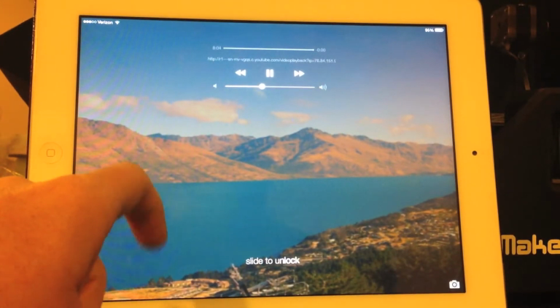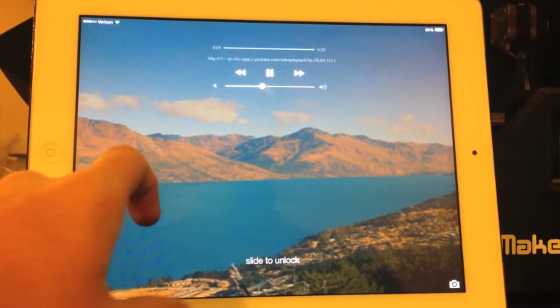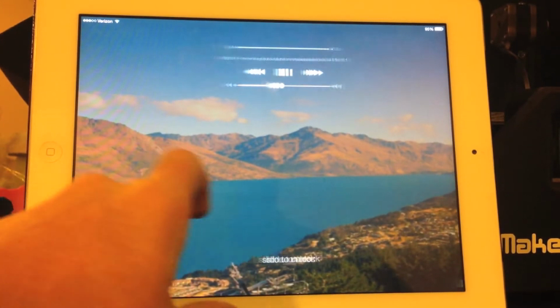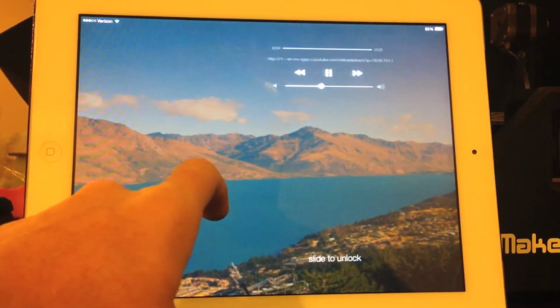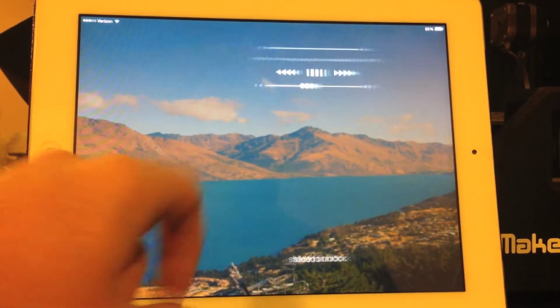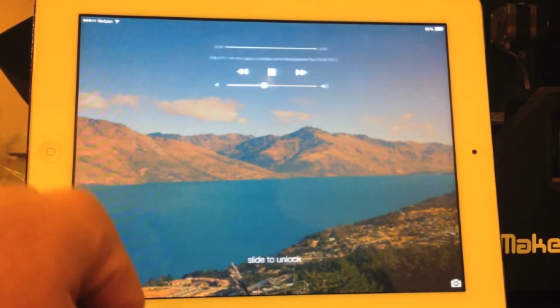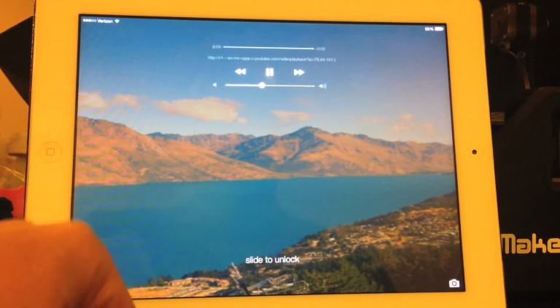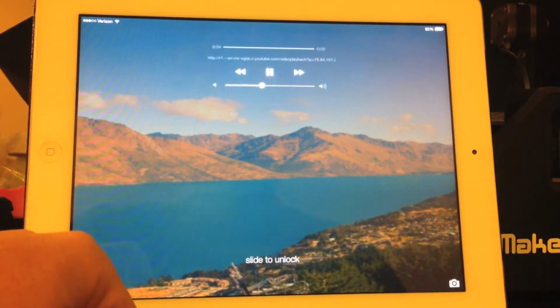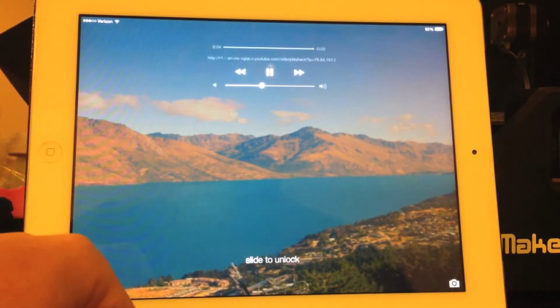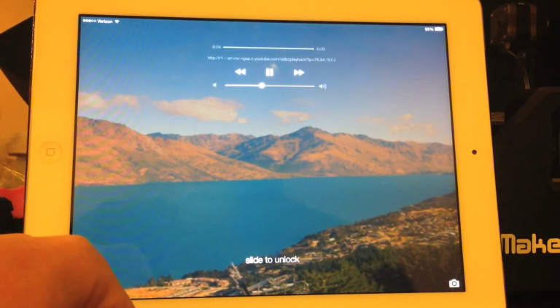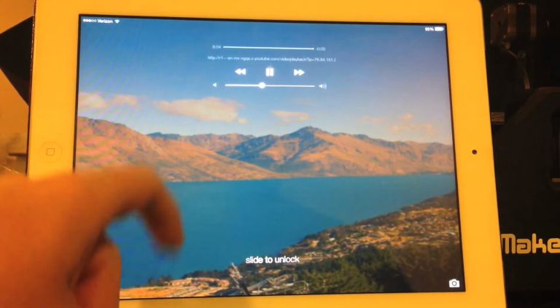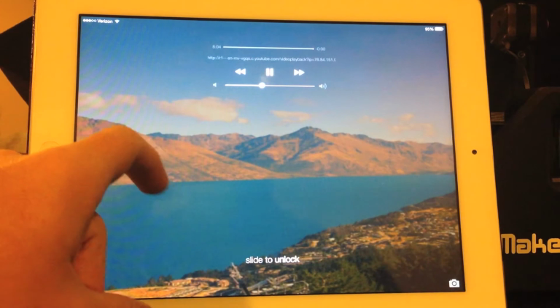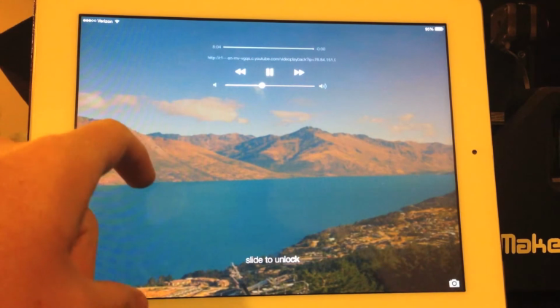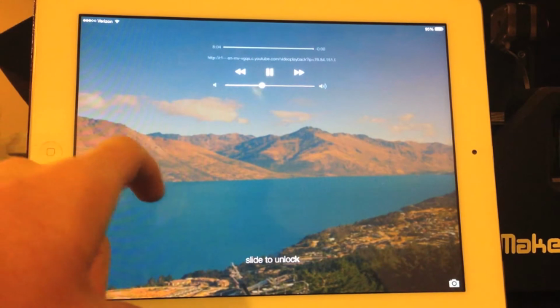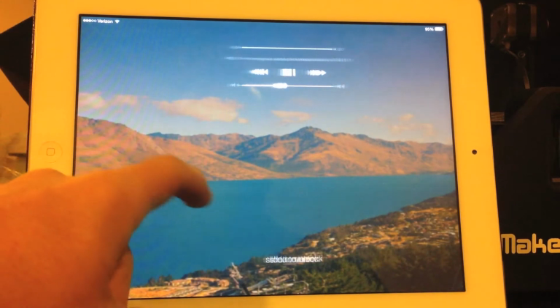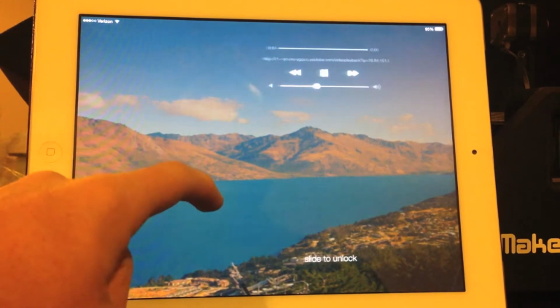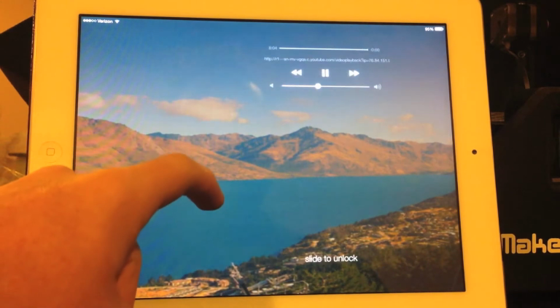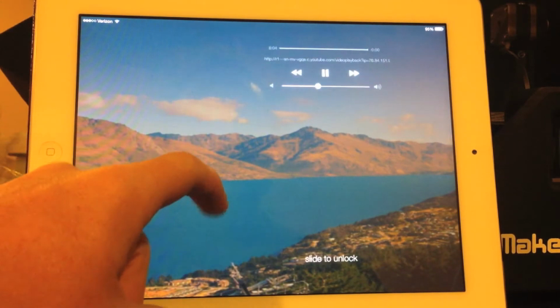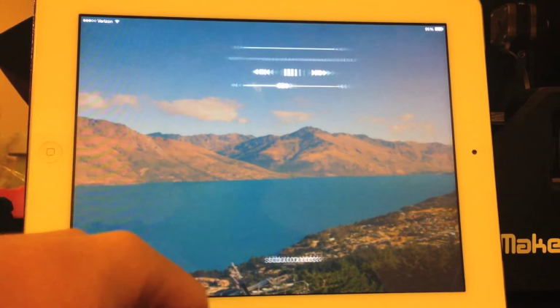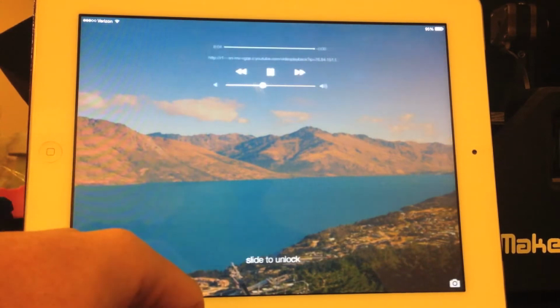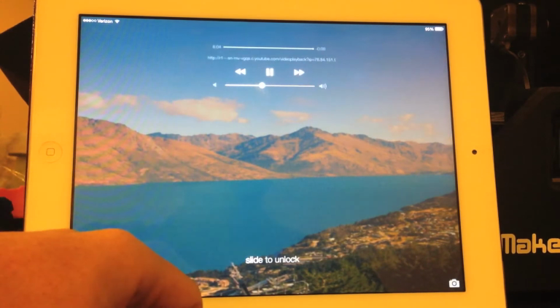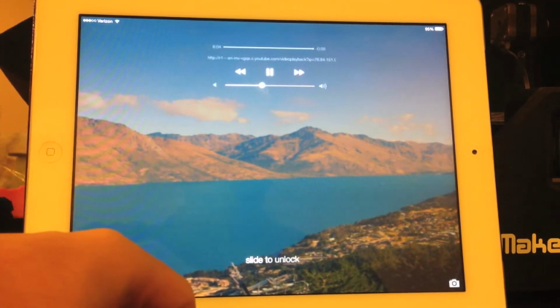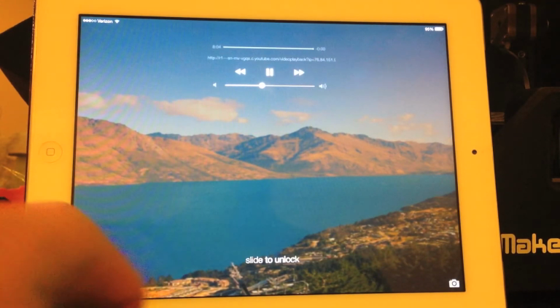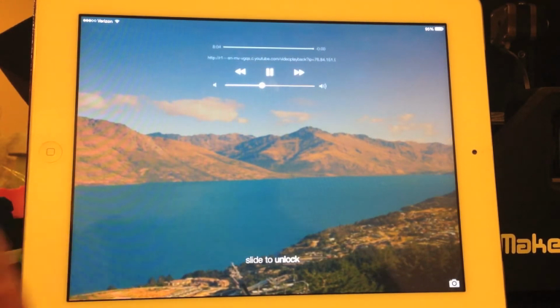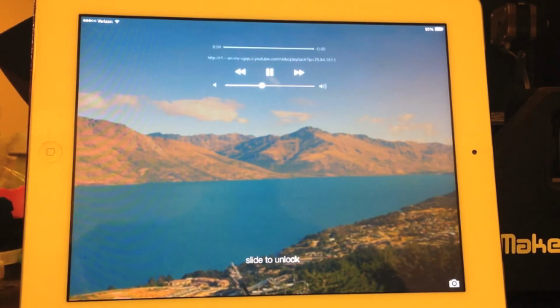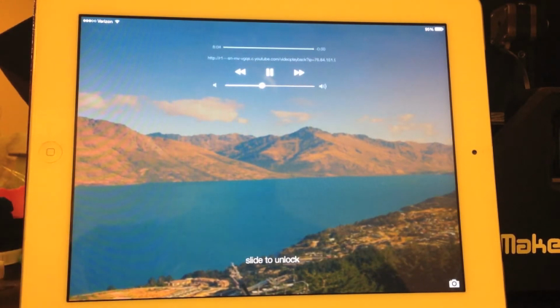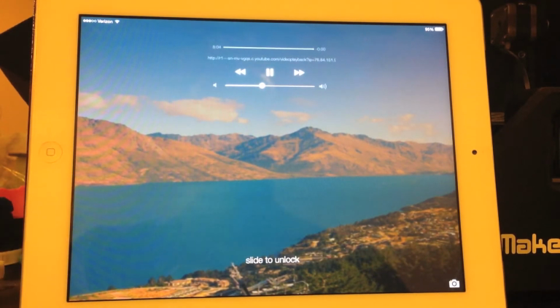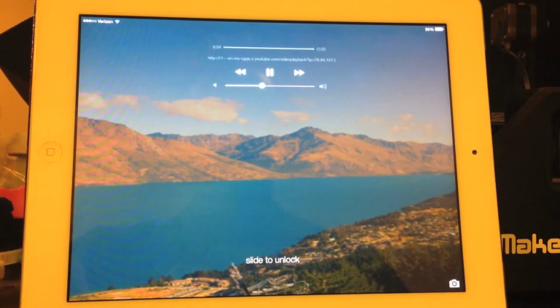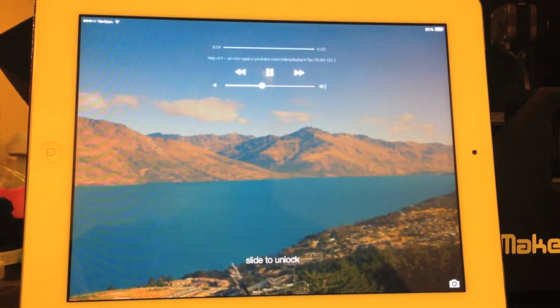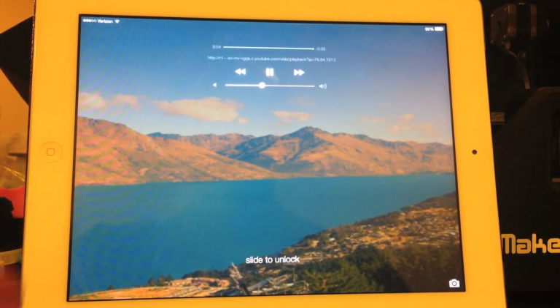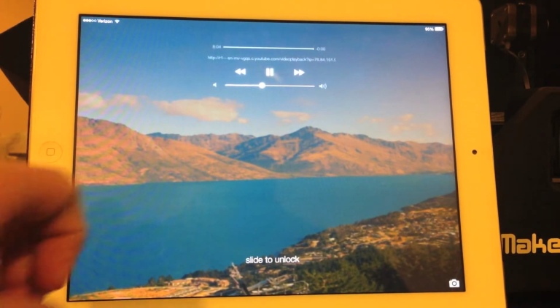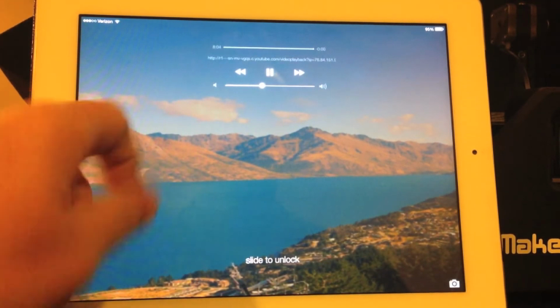Hi guys, this is Dan from iPadJailbreak.com. I'm going to go through and show you some of the best things about iOS 7 on the iPad.